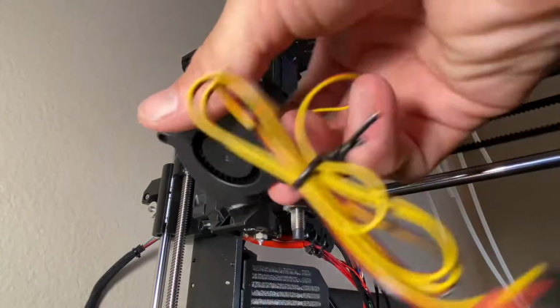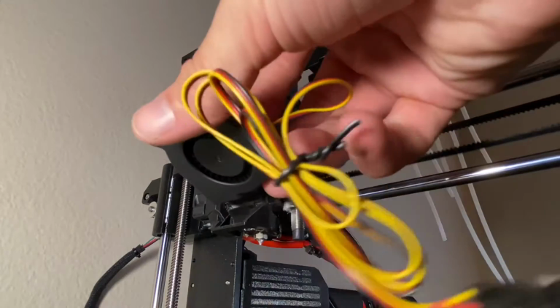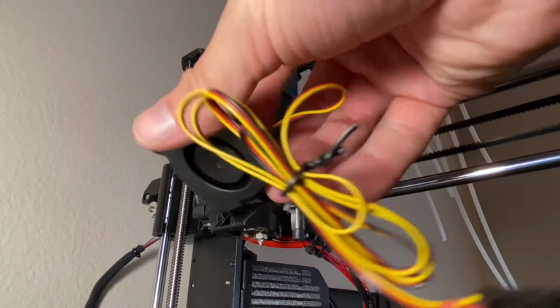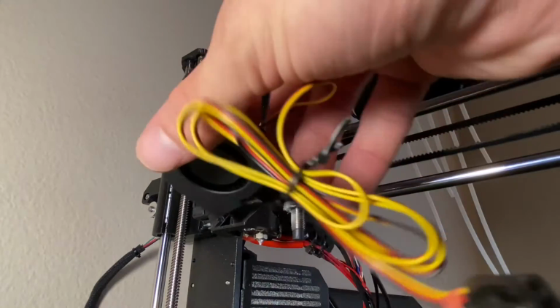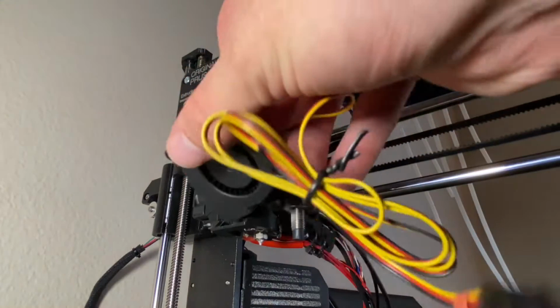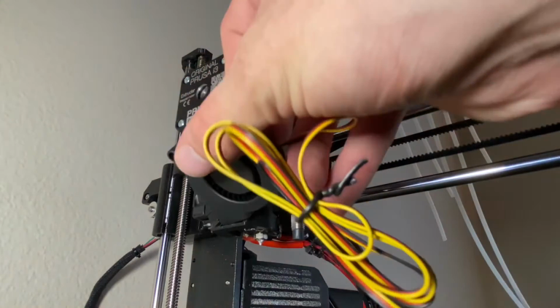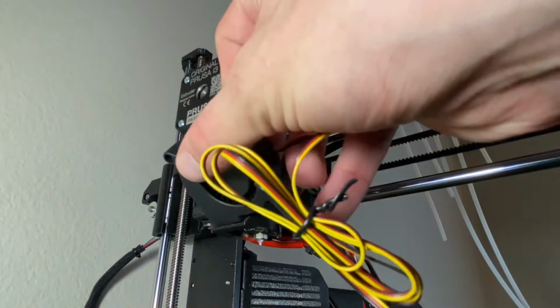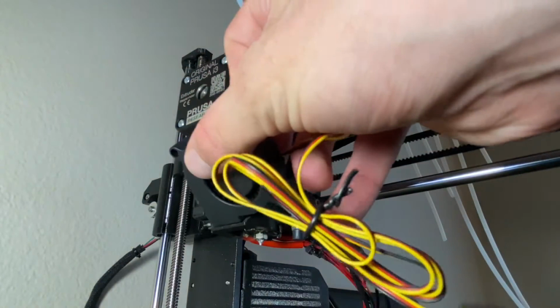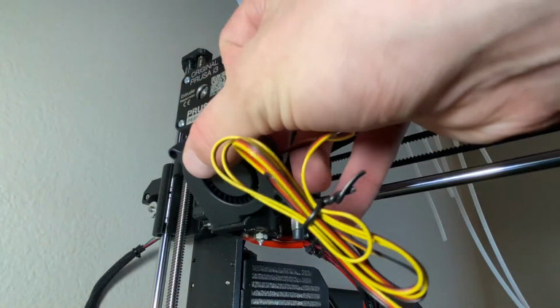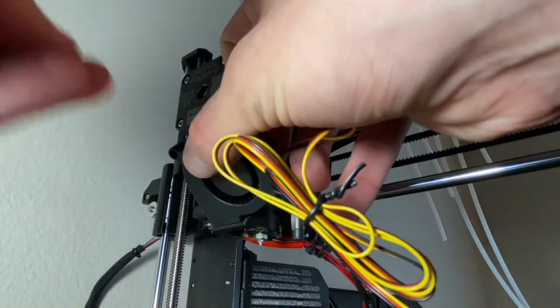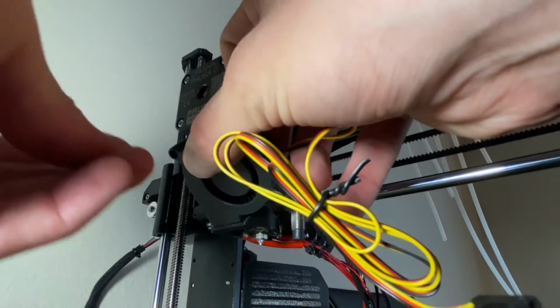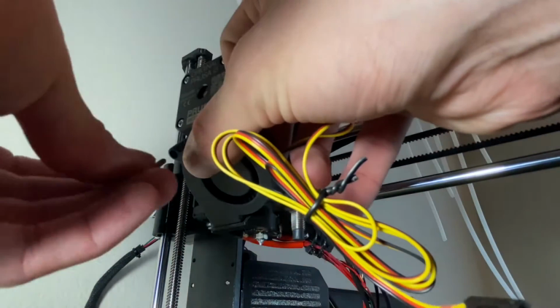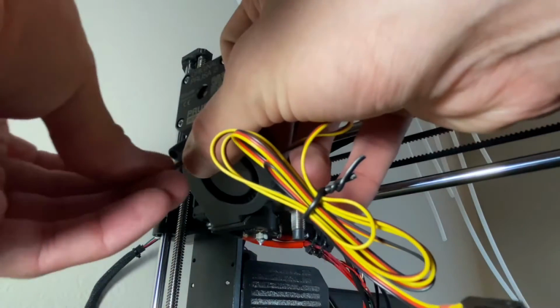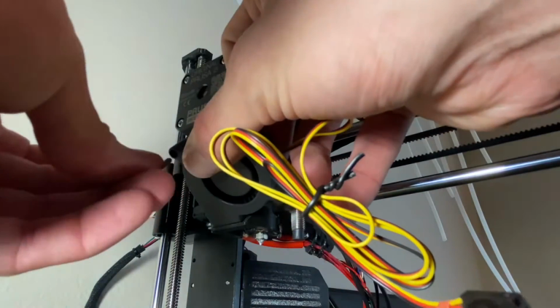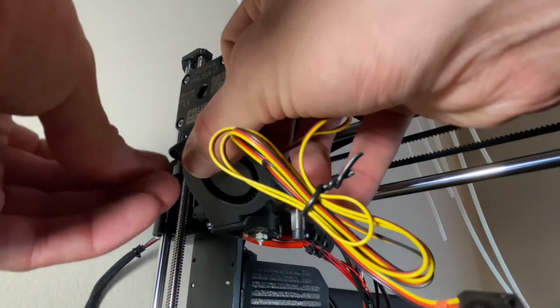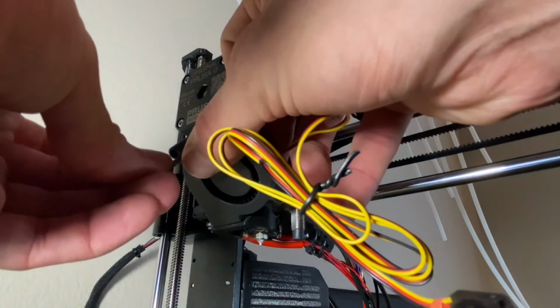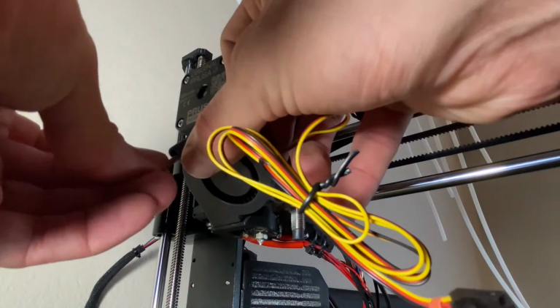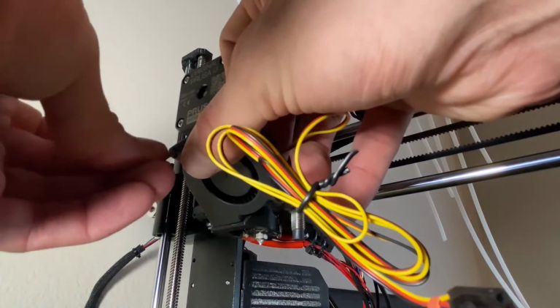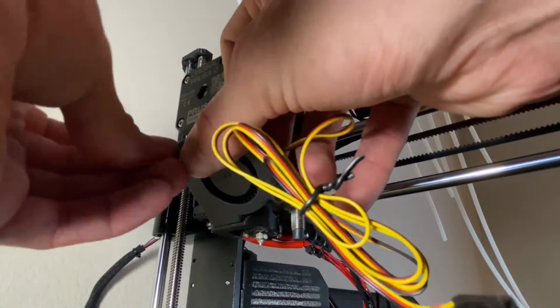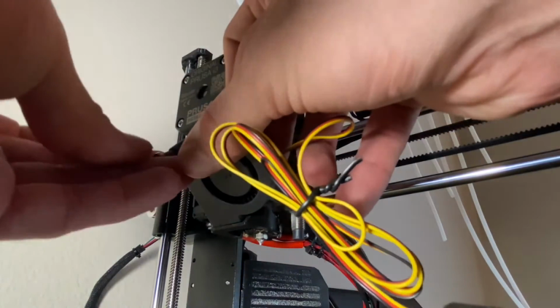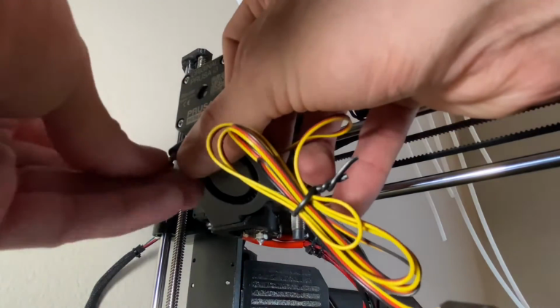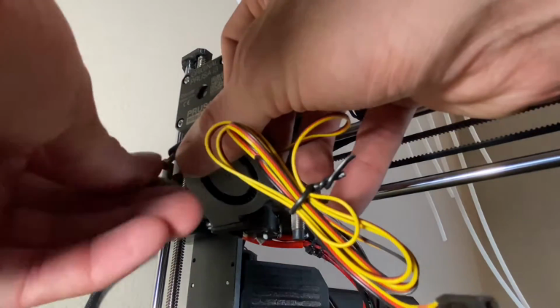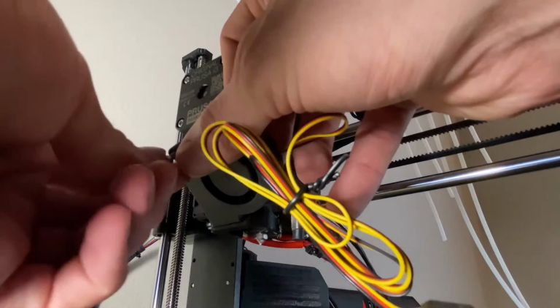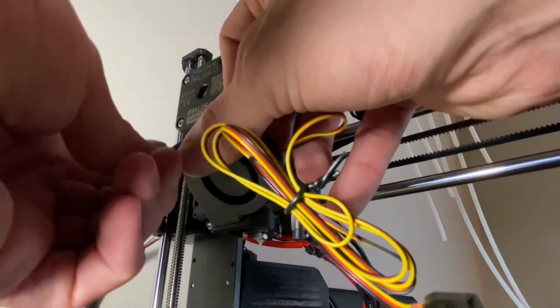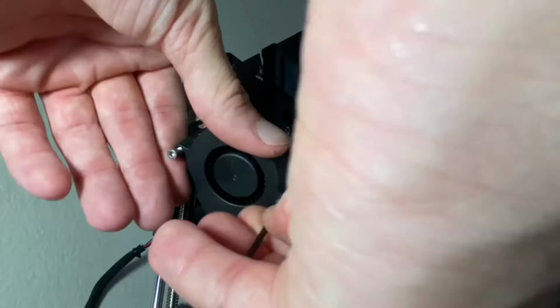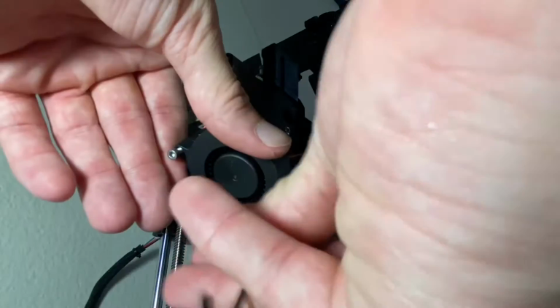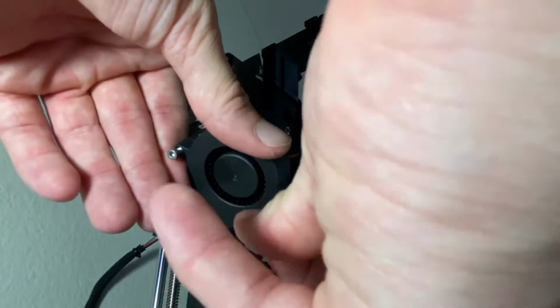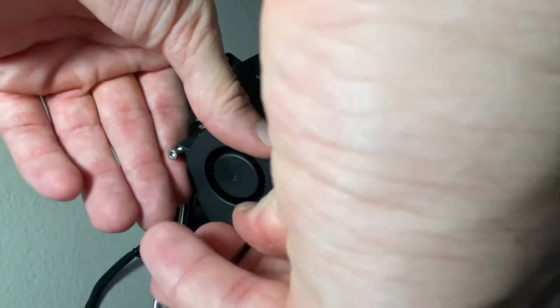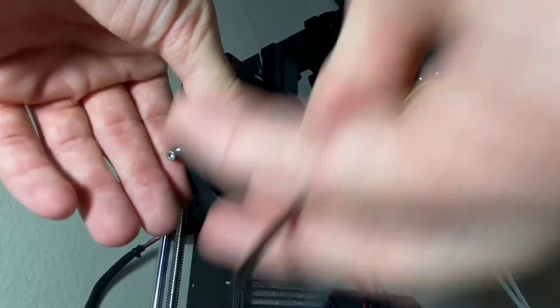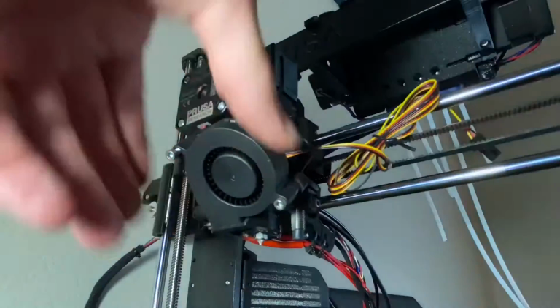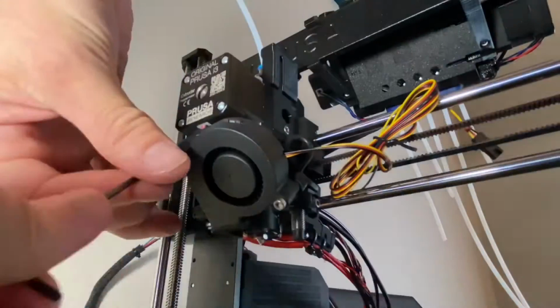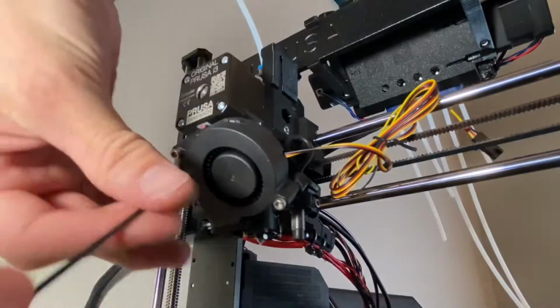First, slide the fan into the fan shroud and make sure it's aligned properly, then tighten your screws carefully.